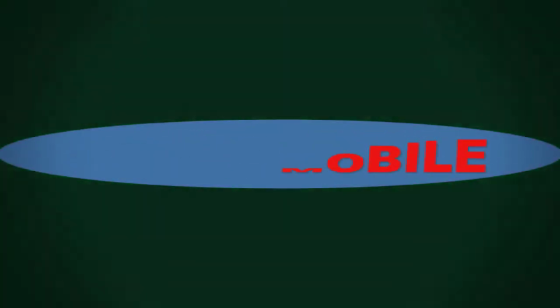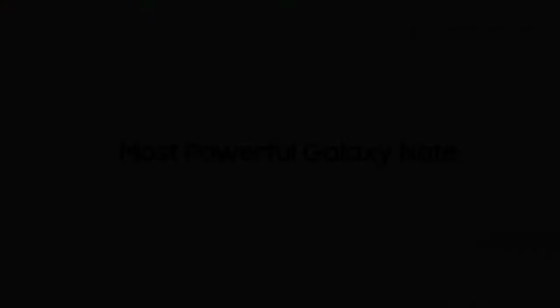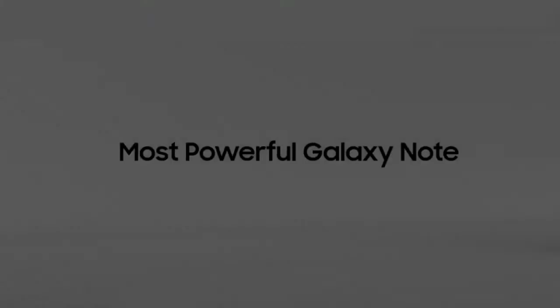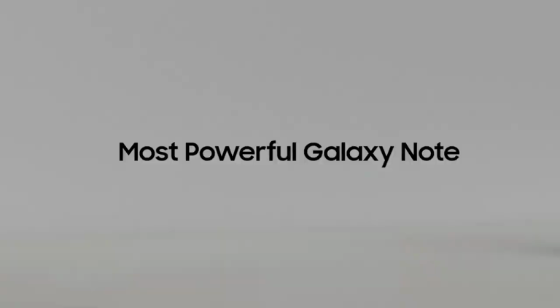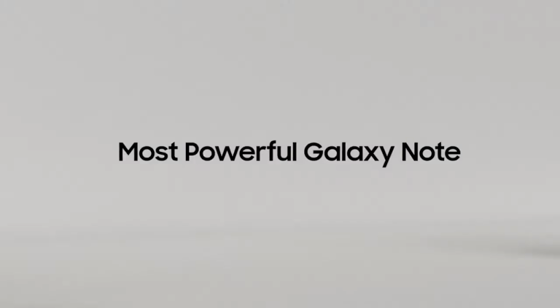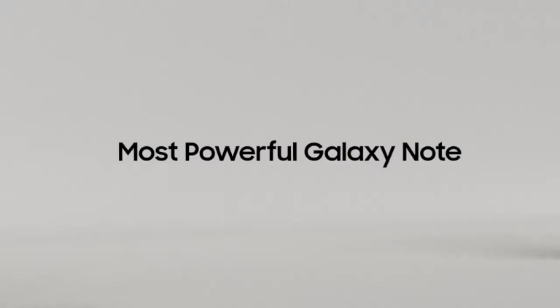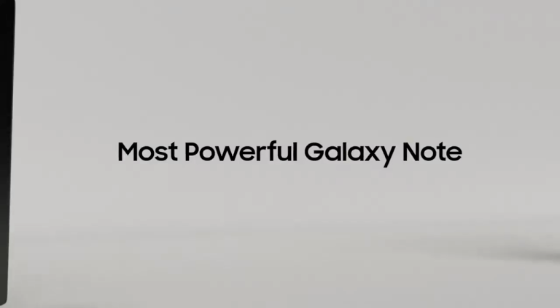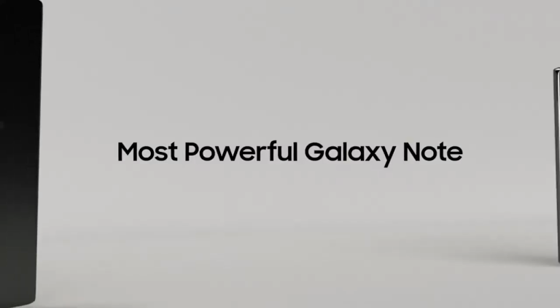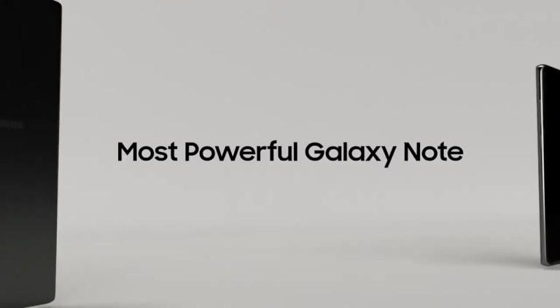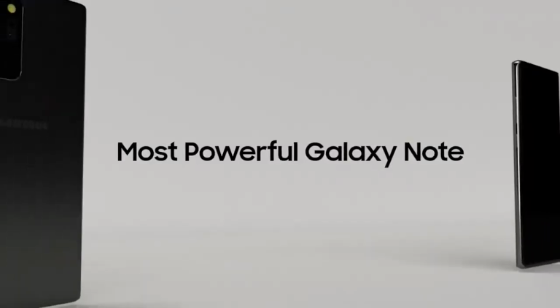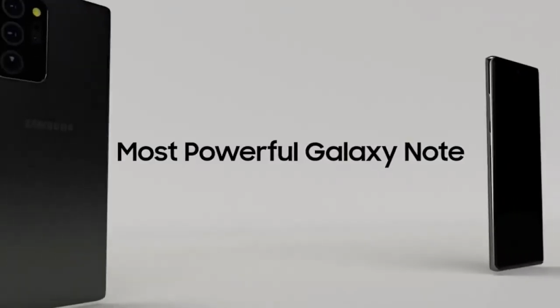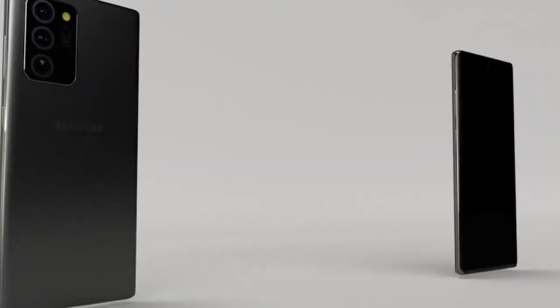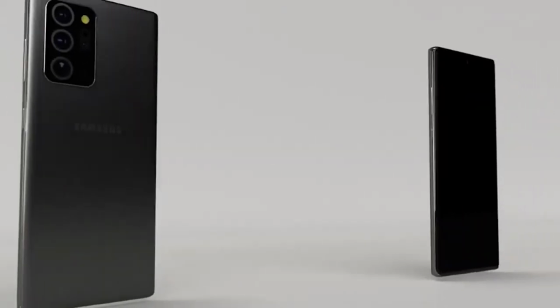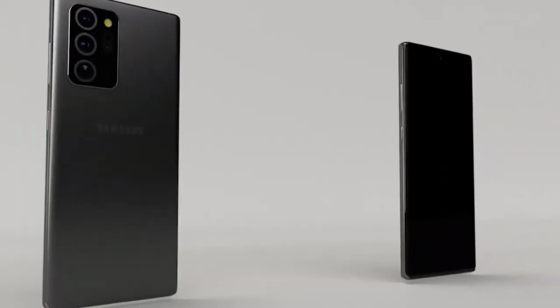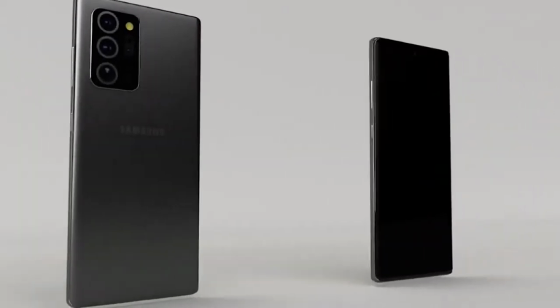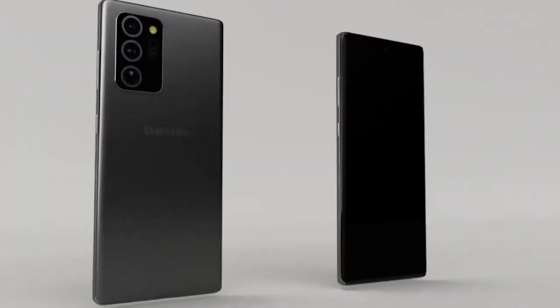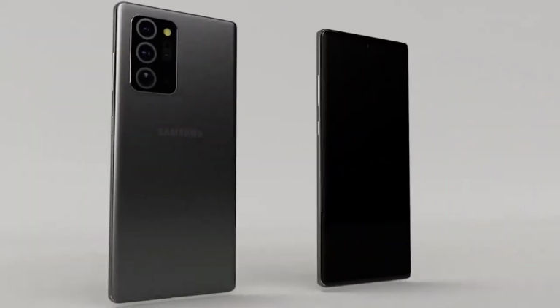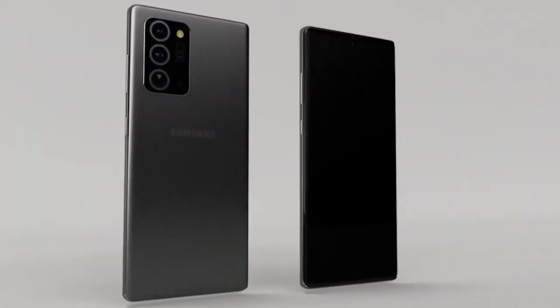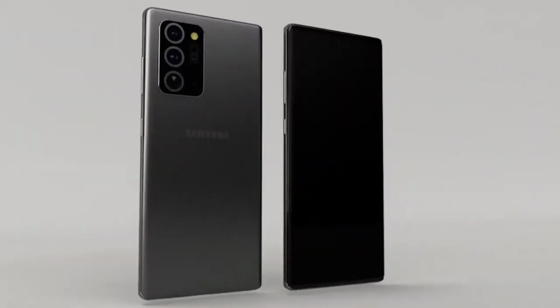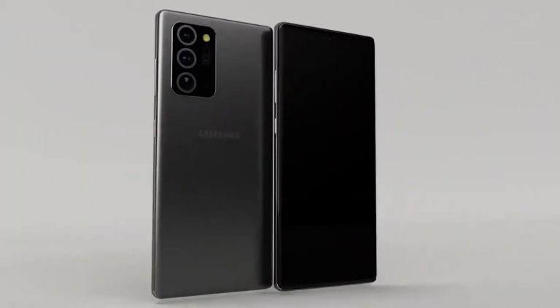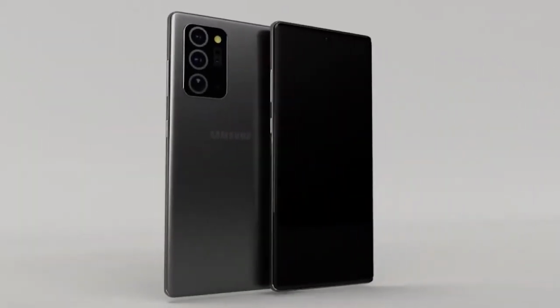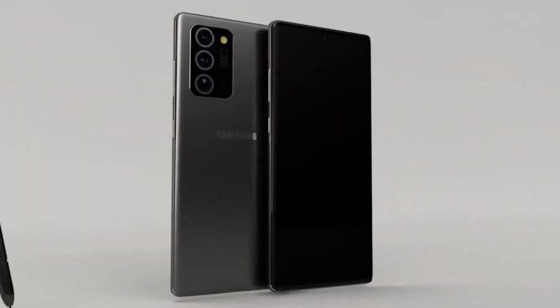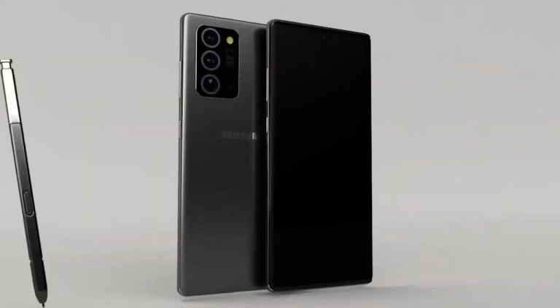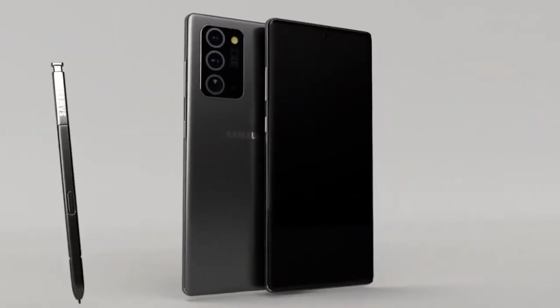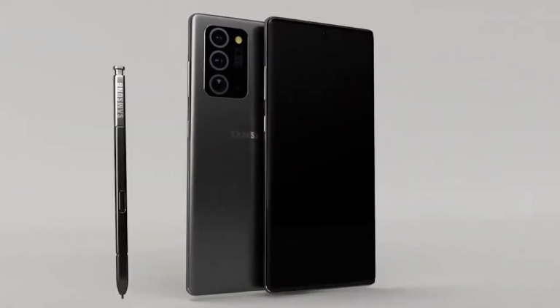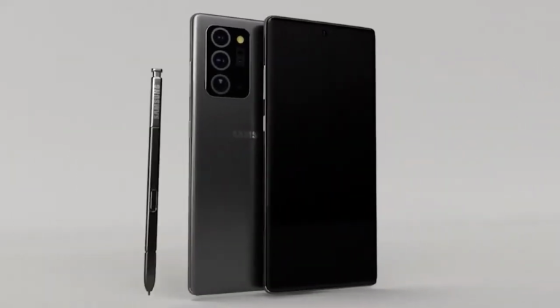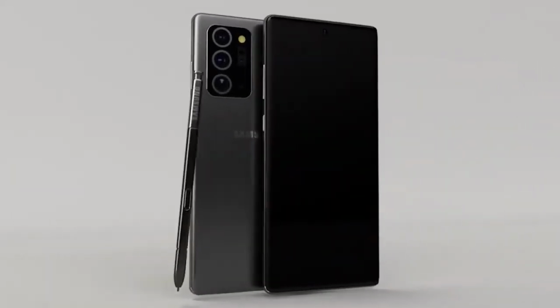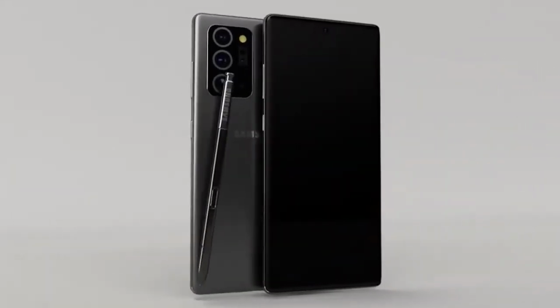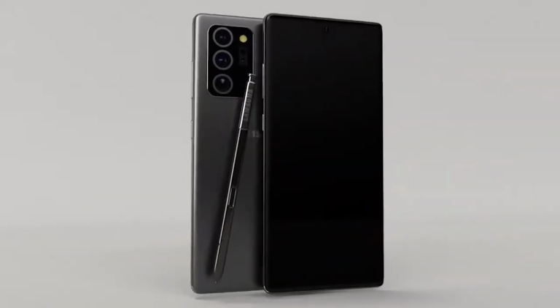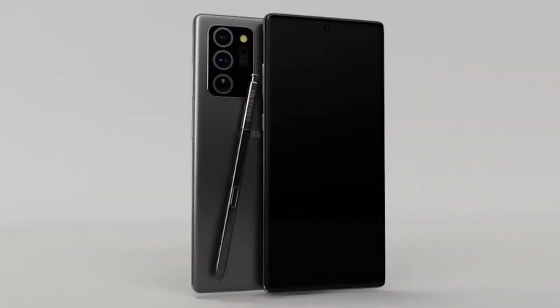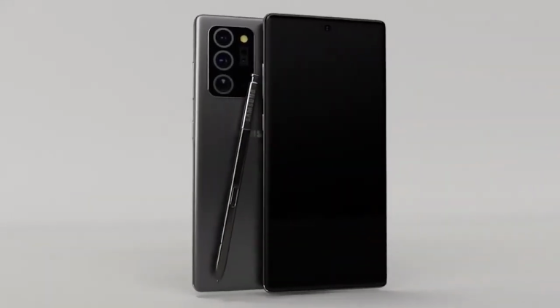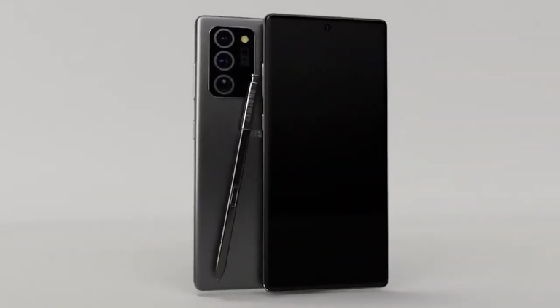The Samsung Galaxy Note 20 will be 10 times better, coming with features missing from the S range.